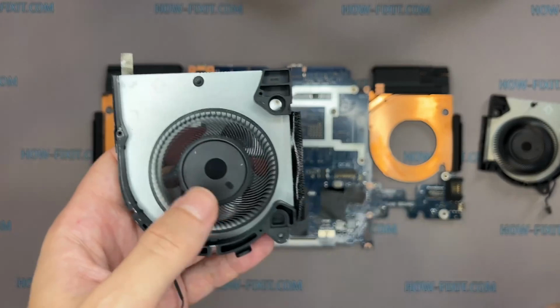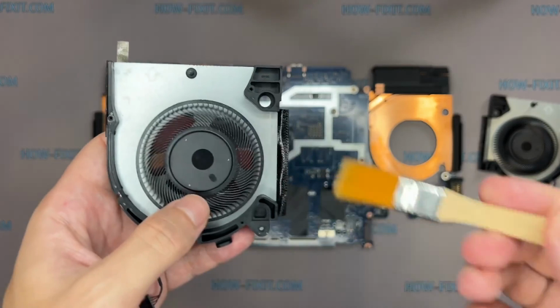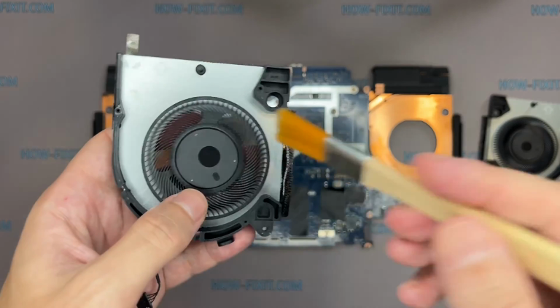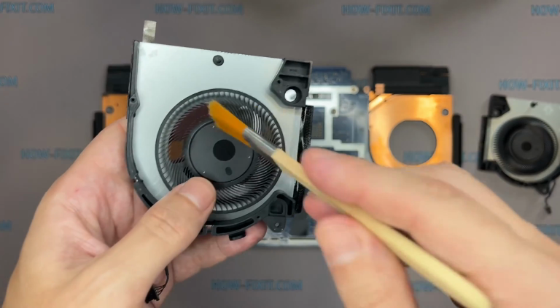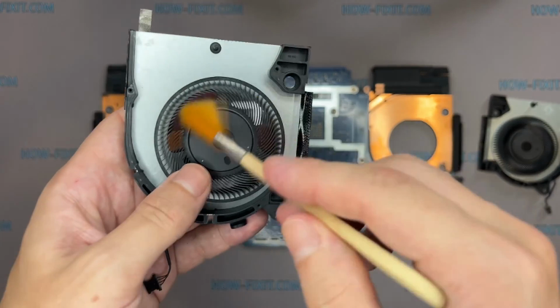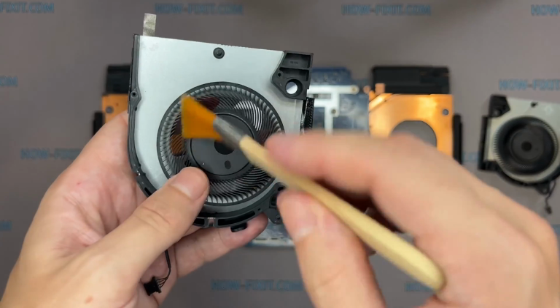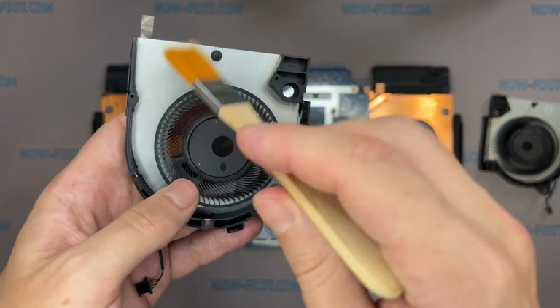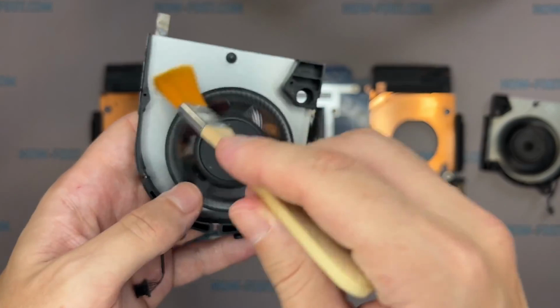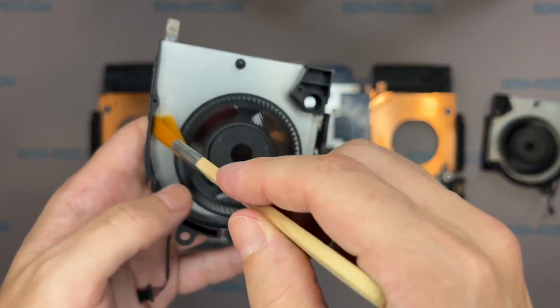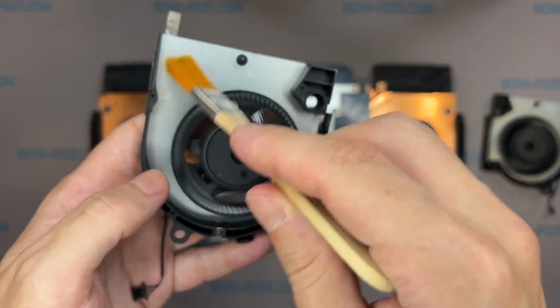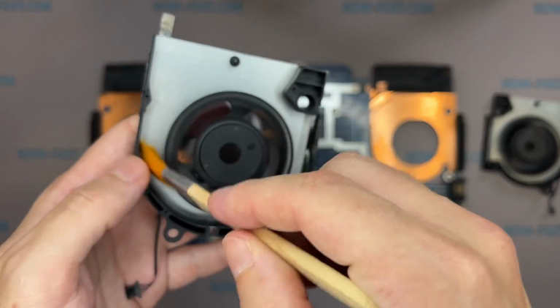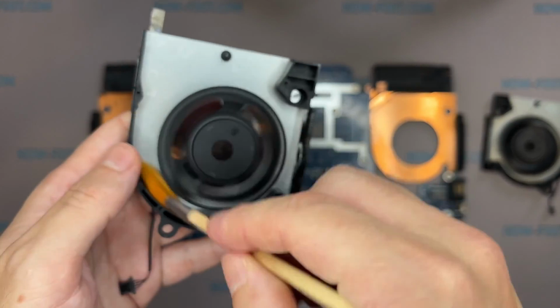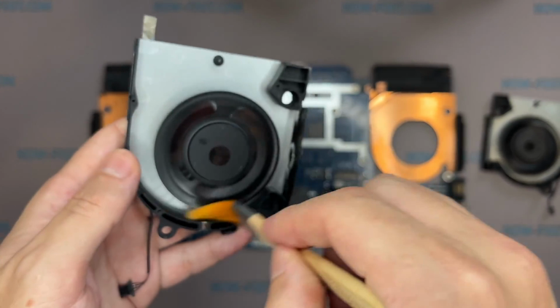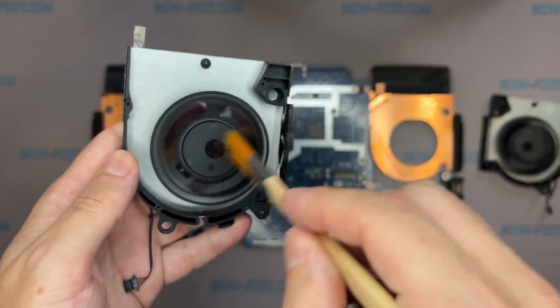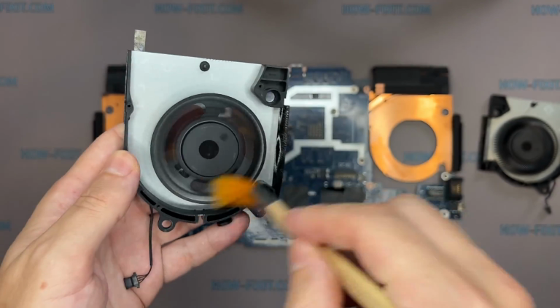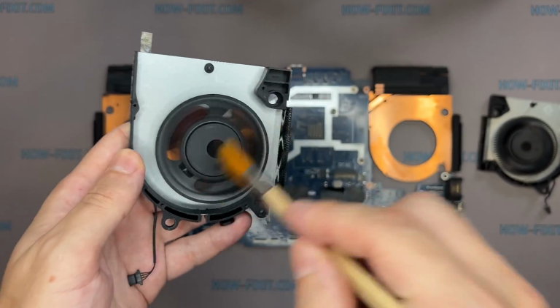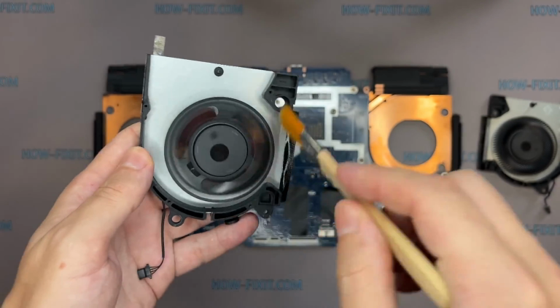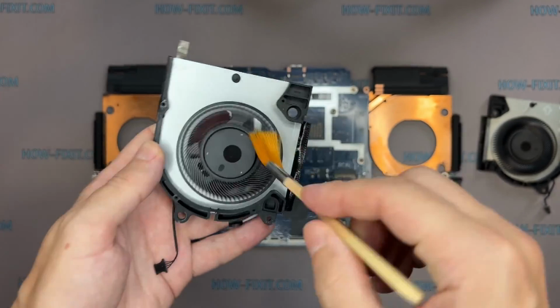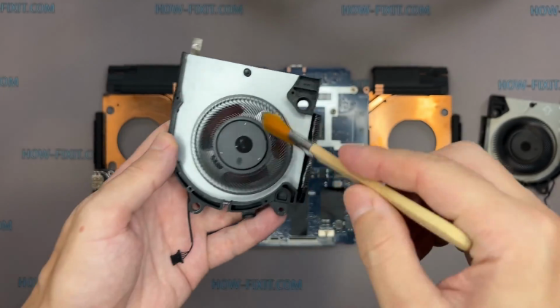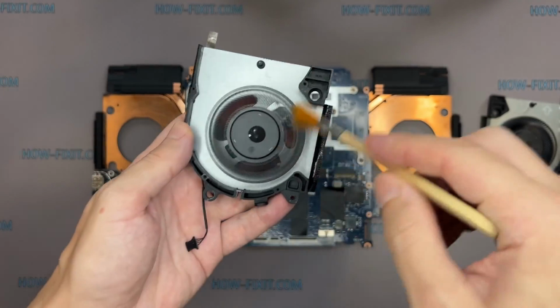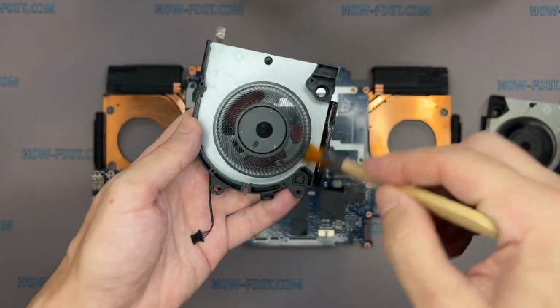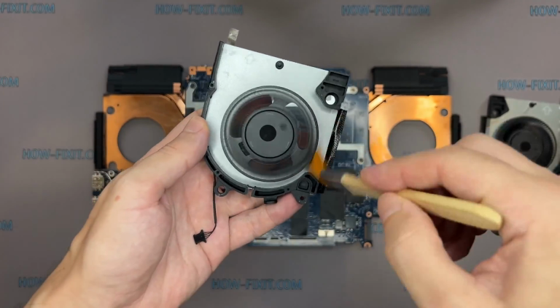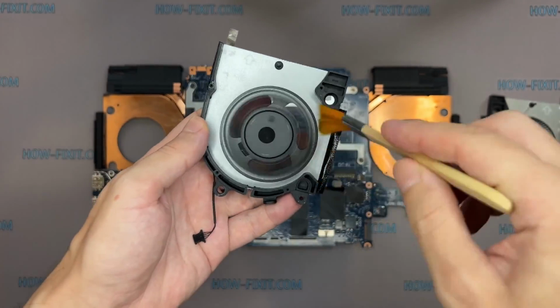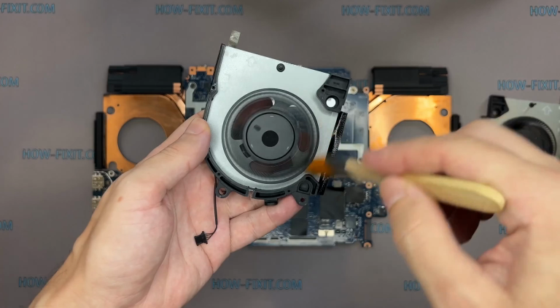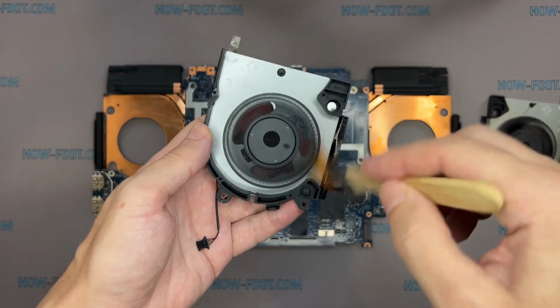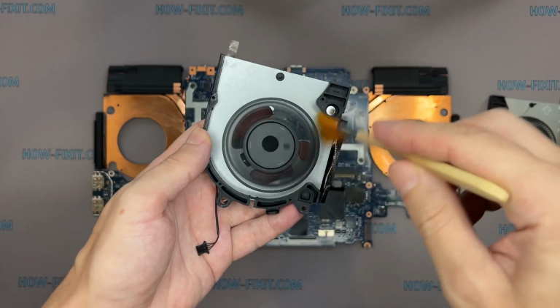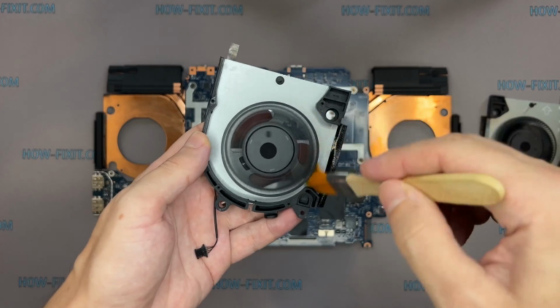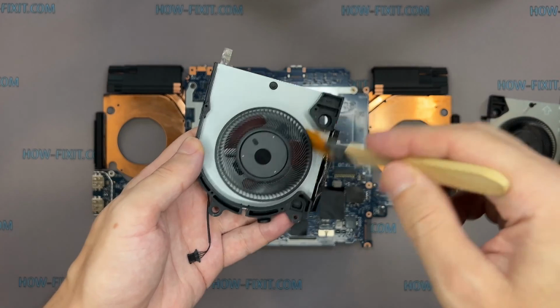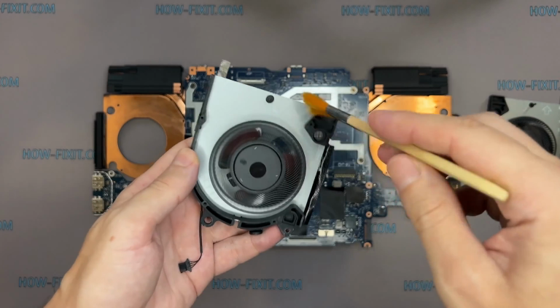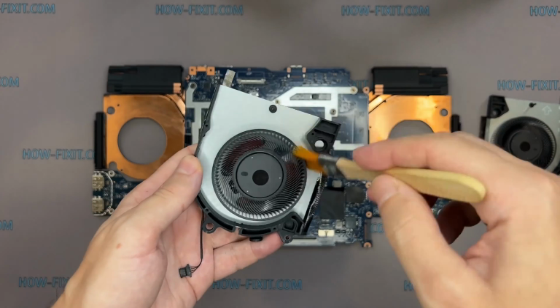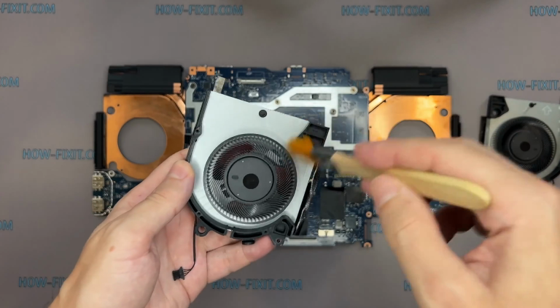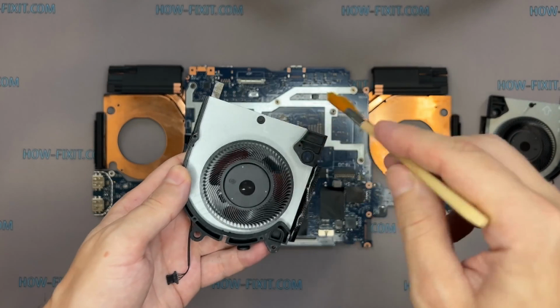Let's begin cleaning the cooling system from dust. Remove all dust from the heatsink and fan.